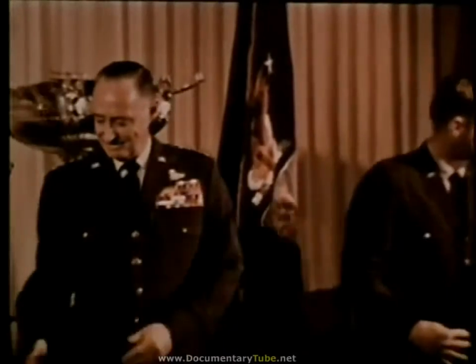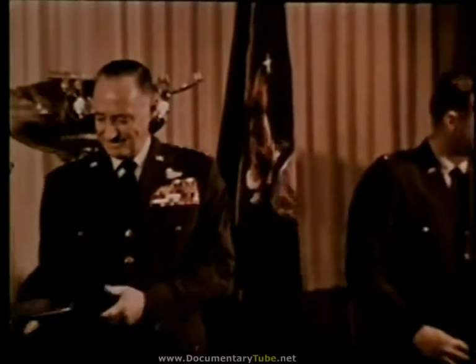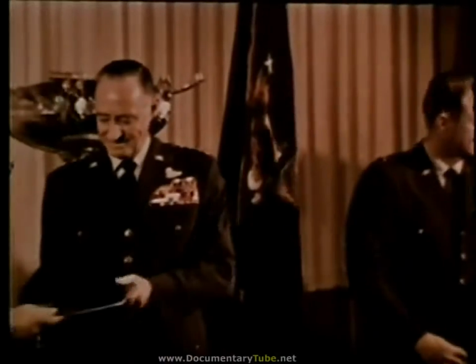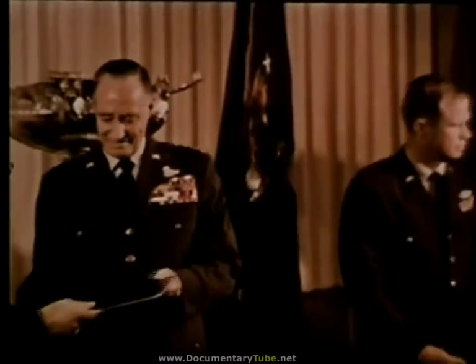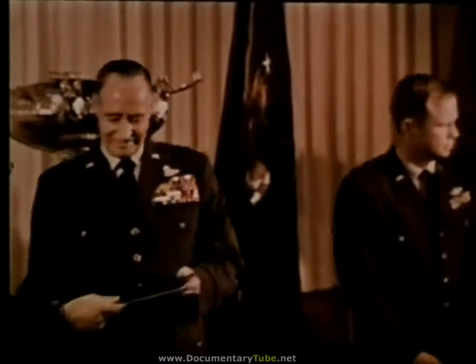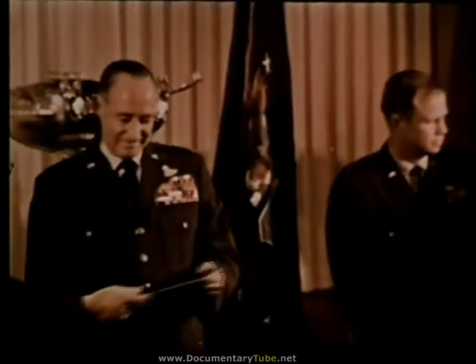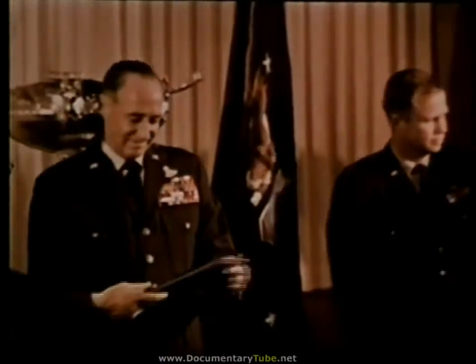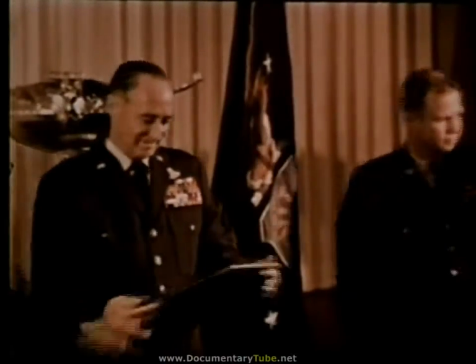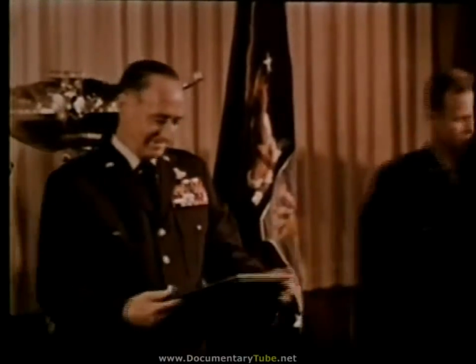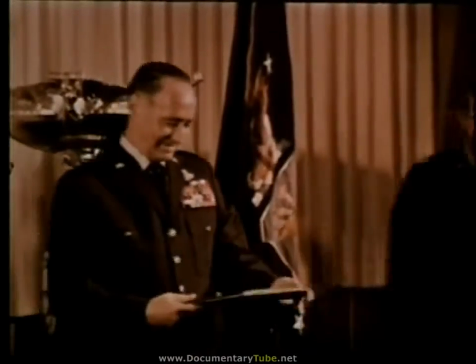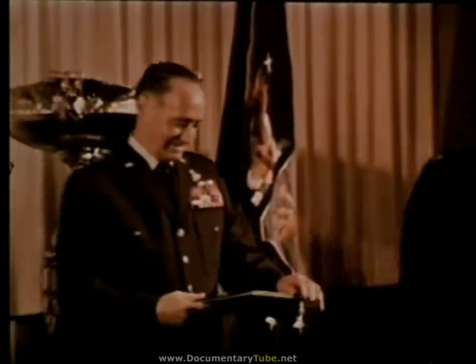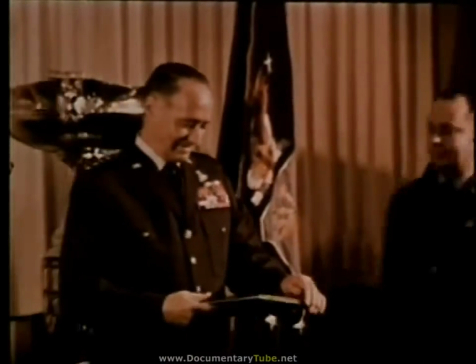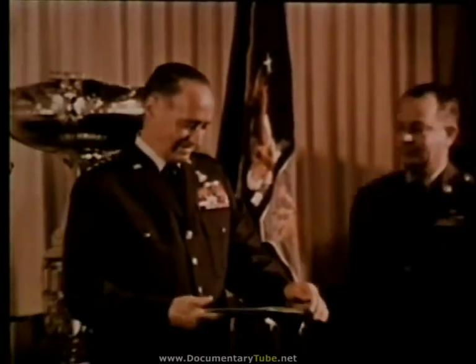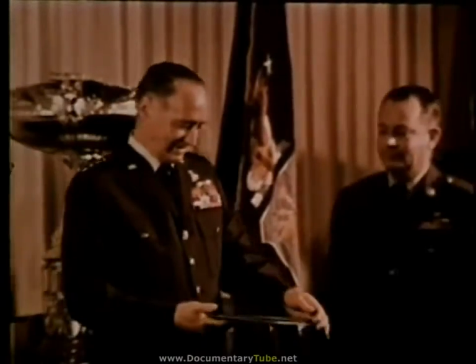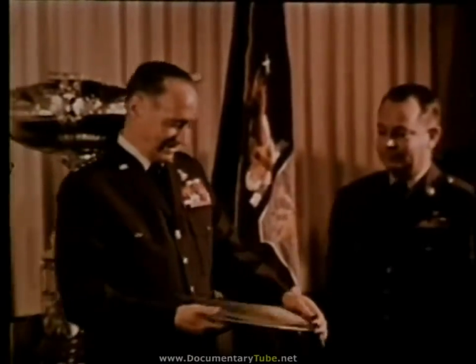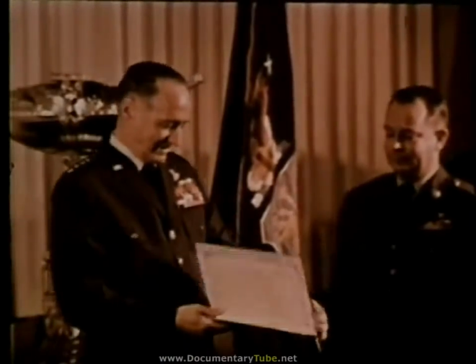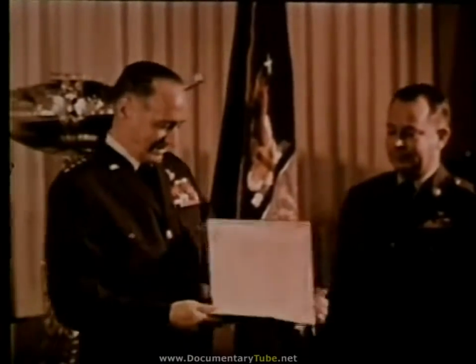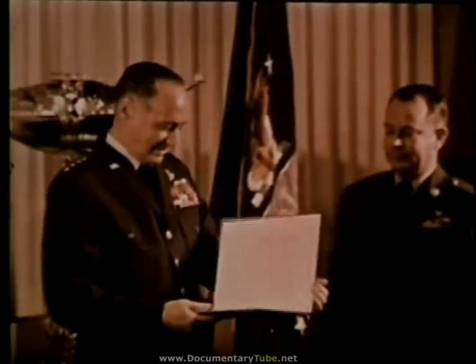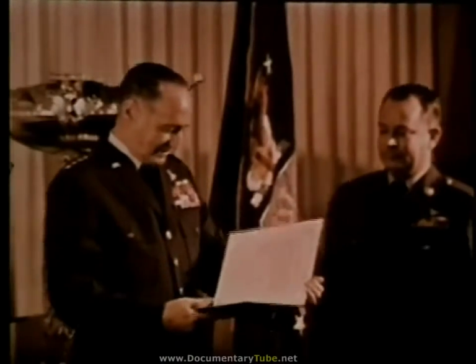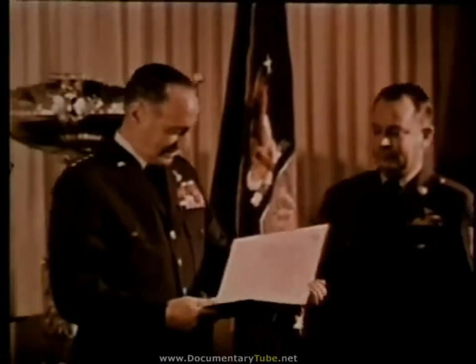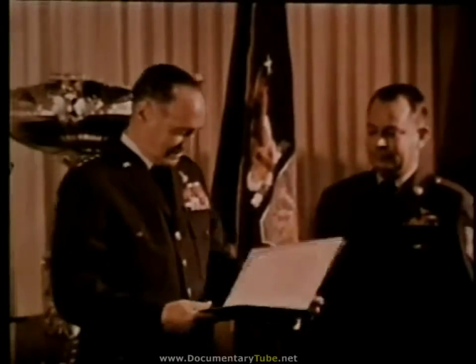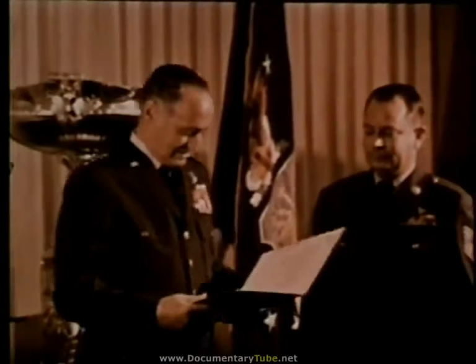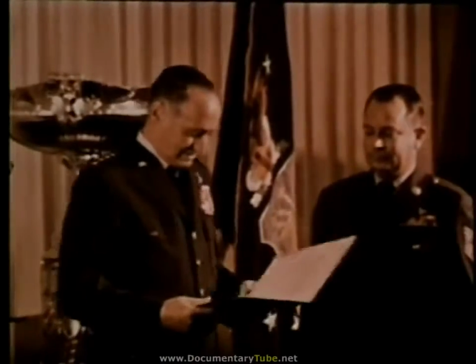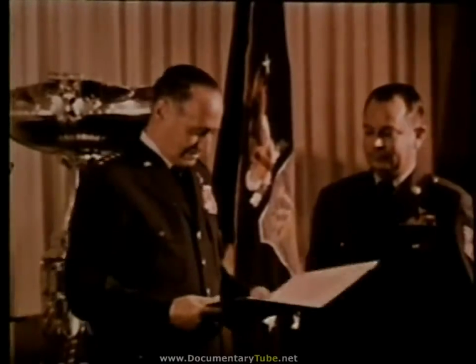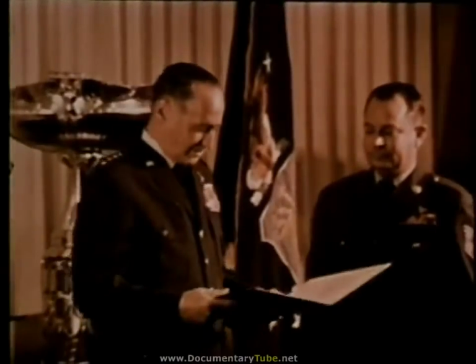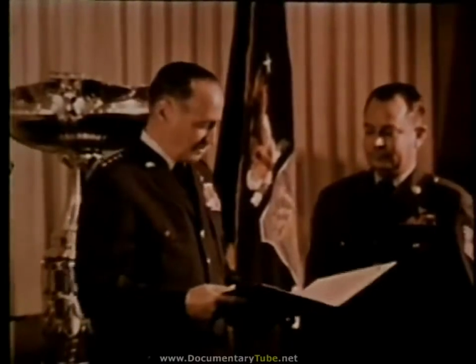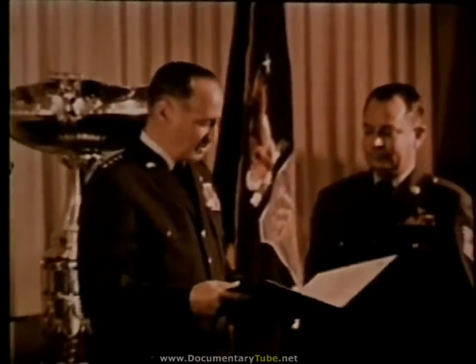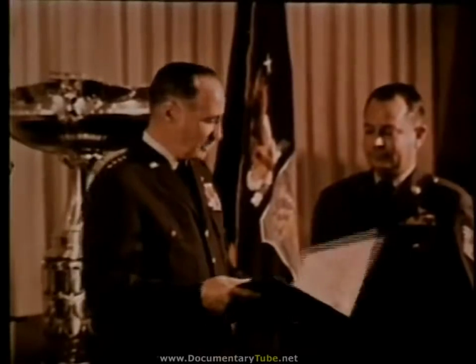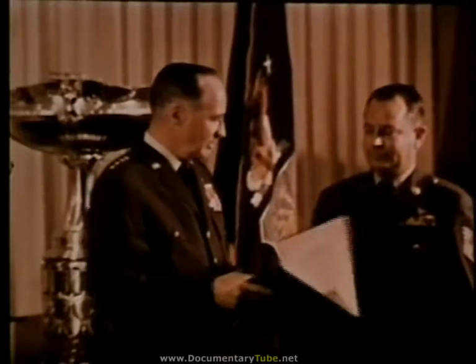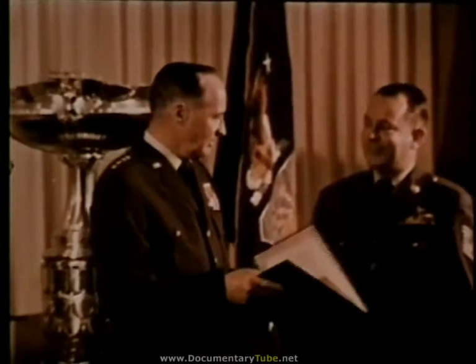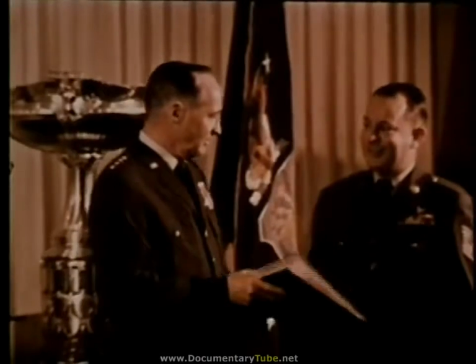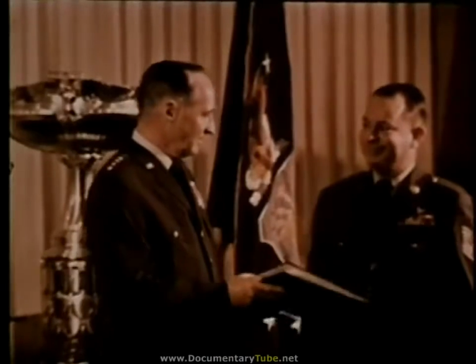General John P. McConnell, Chief of Staff, personally congratulated the men on their achievements.